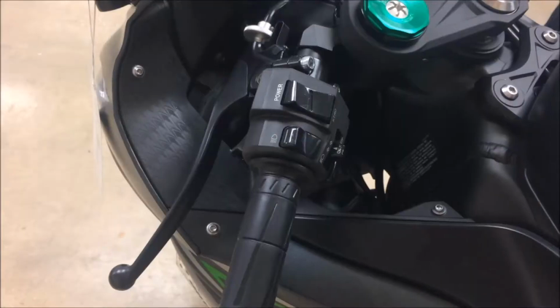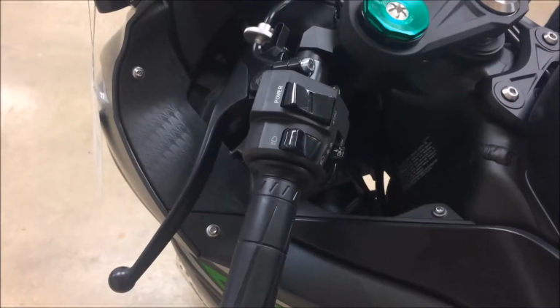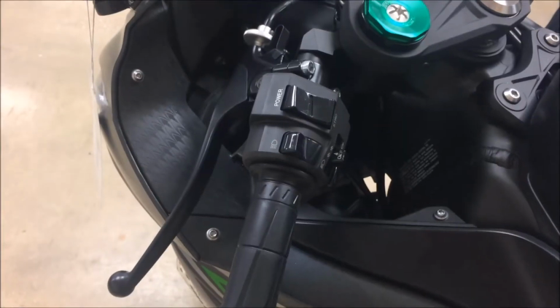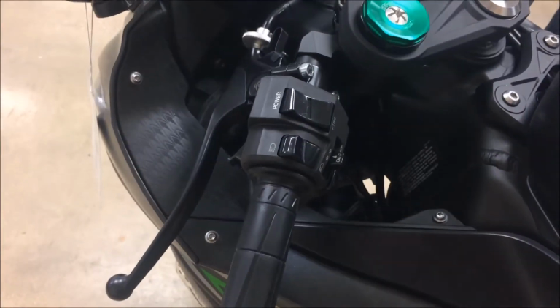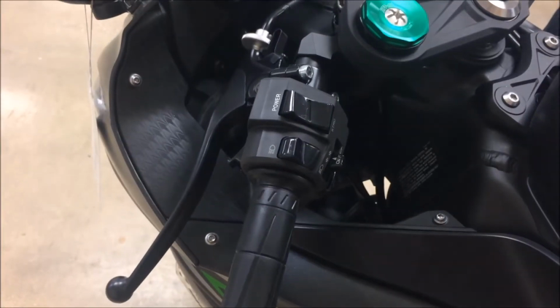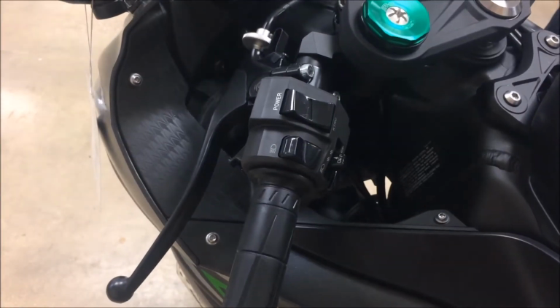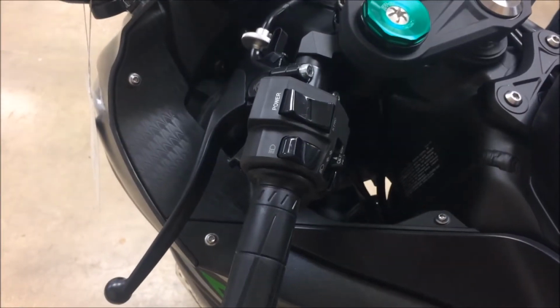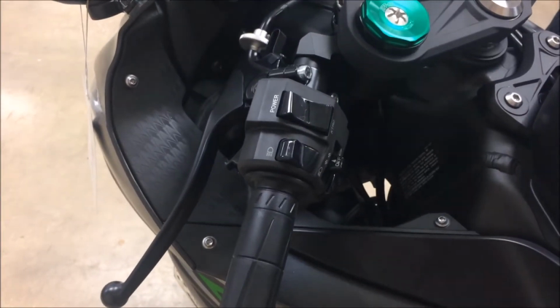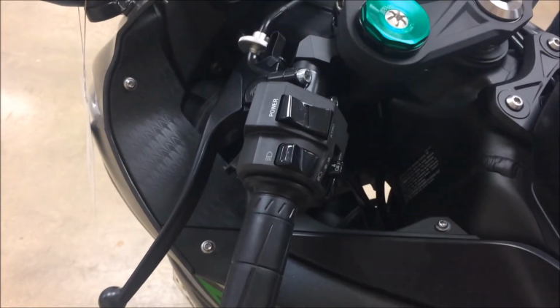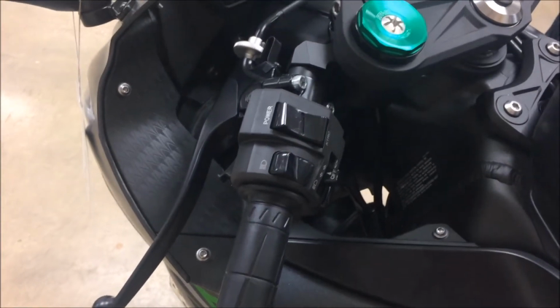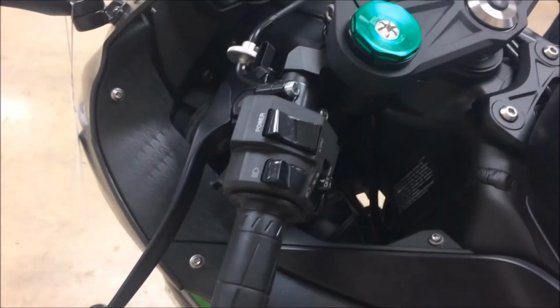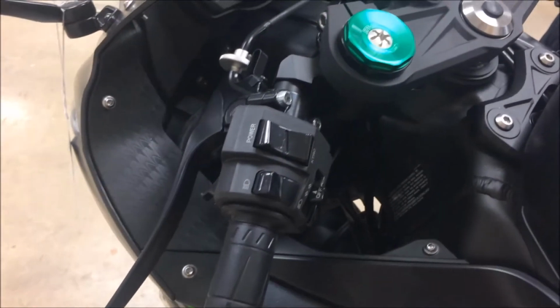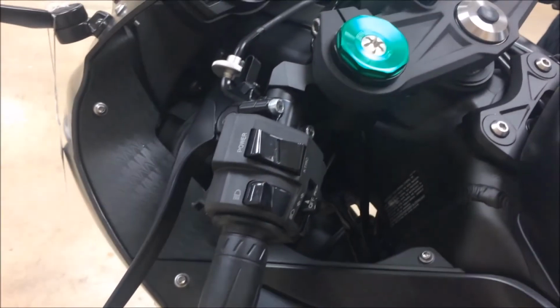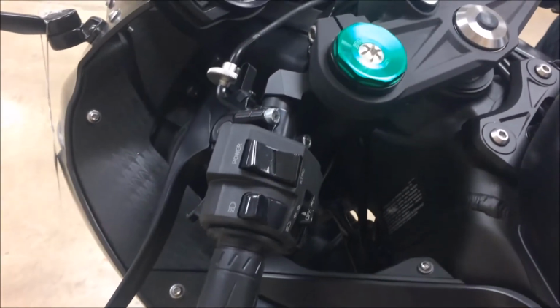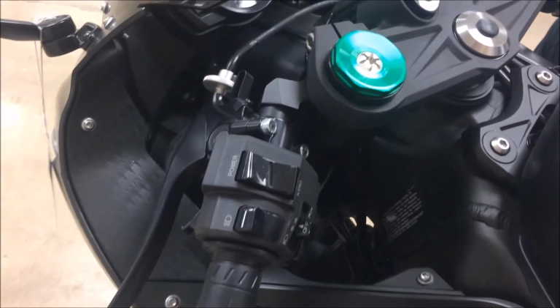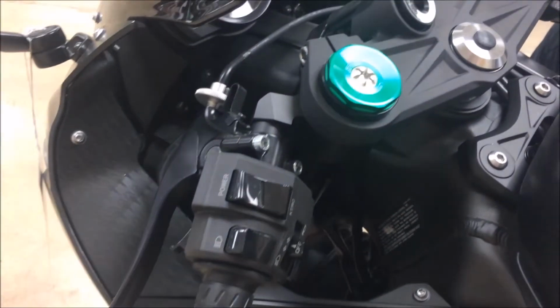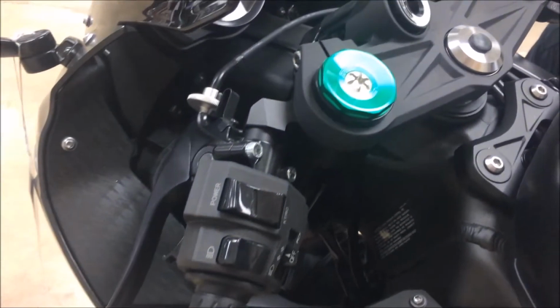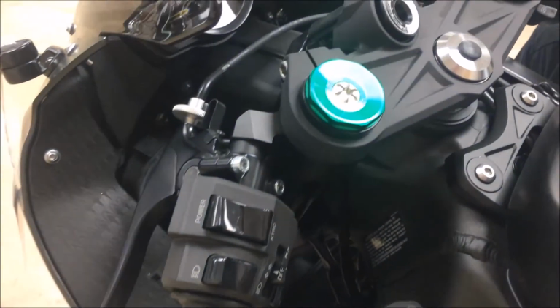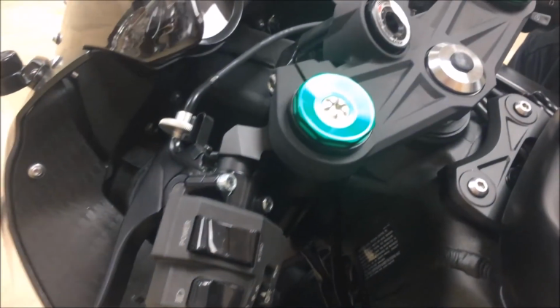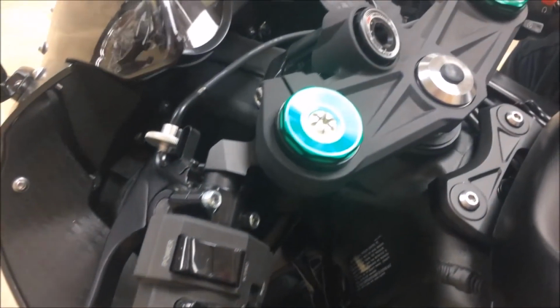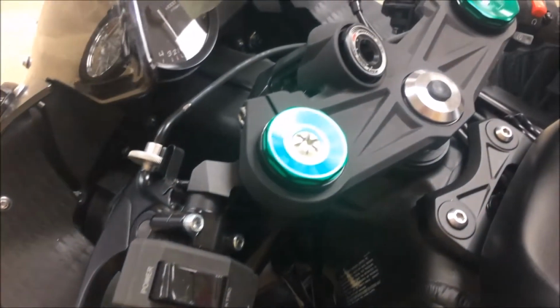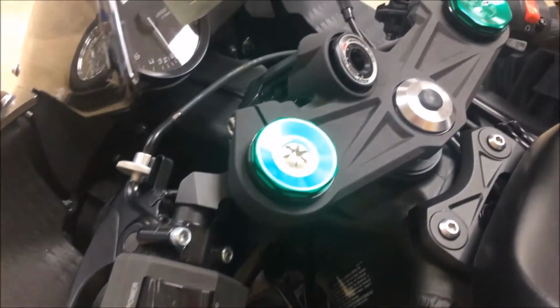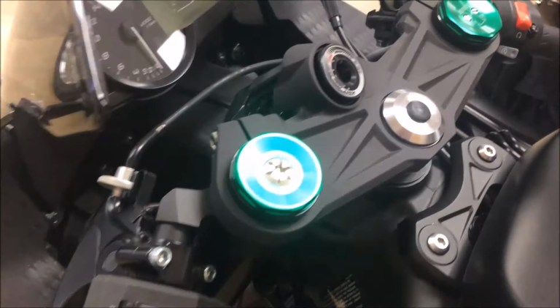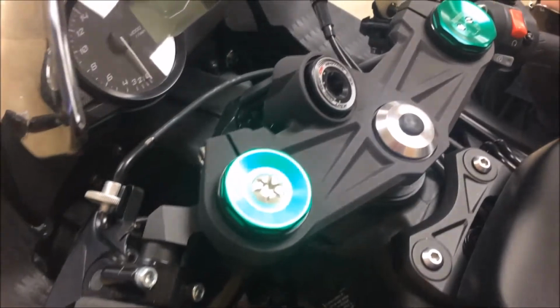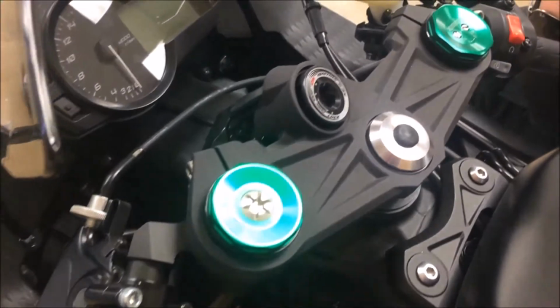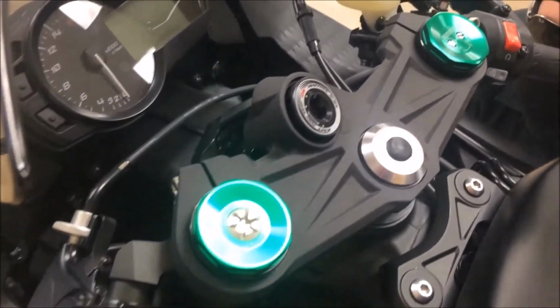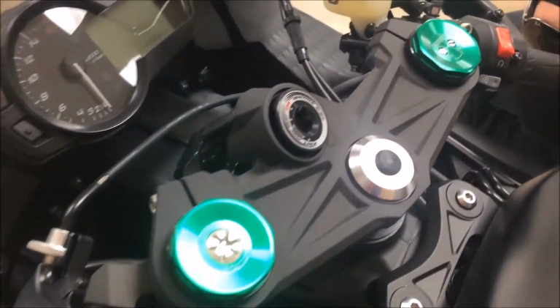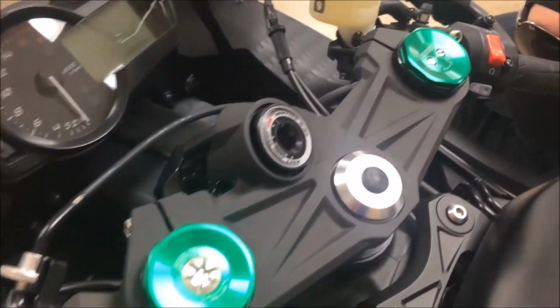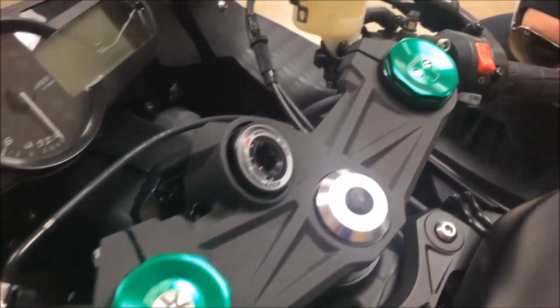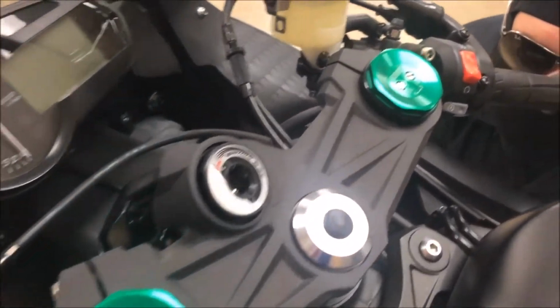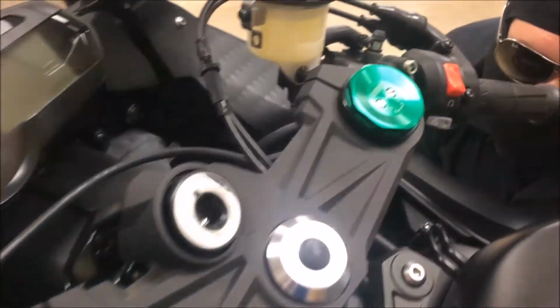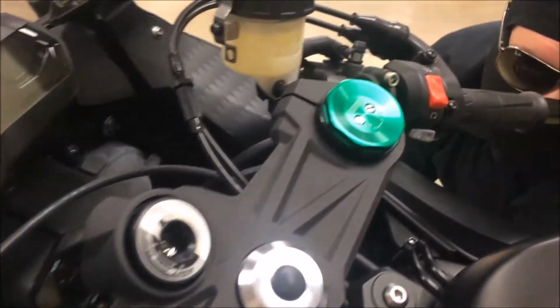The Showa Separate Function Fork Big Piston offers lightweight, broad adjustability and smooth, progressive damping.